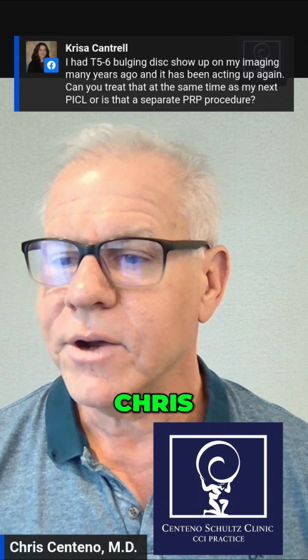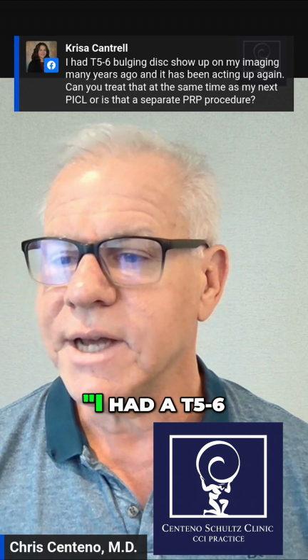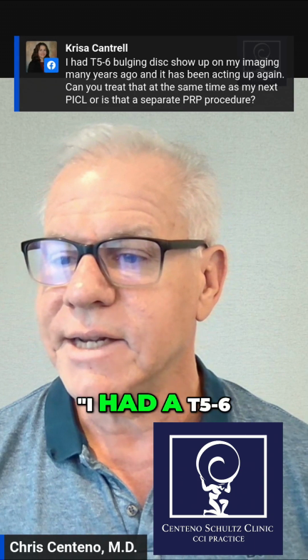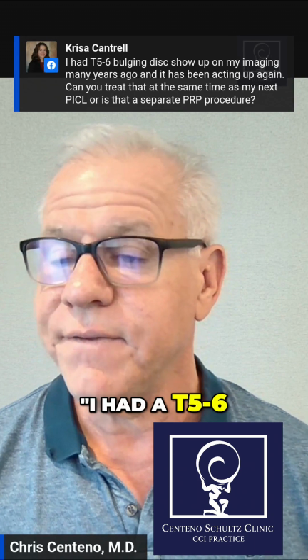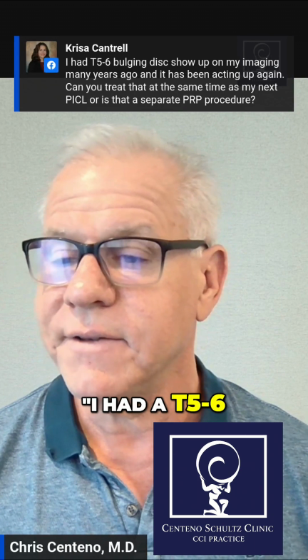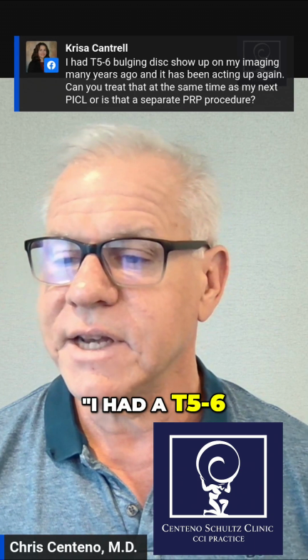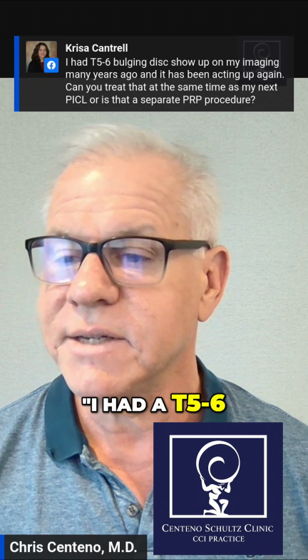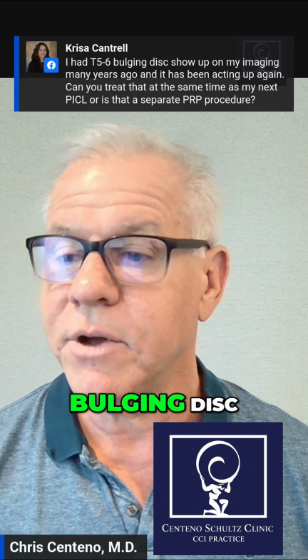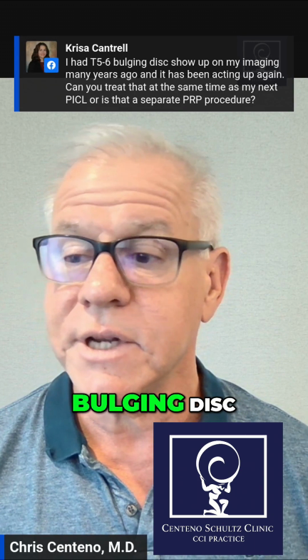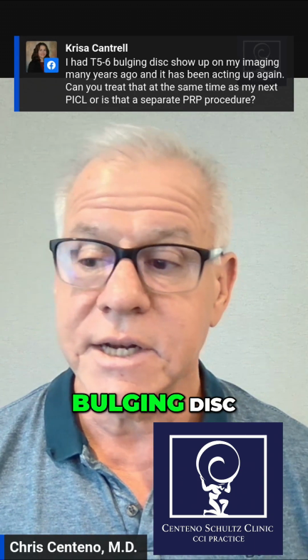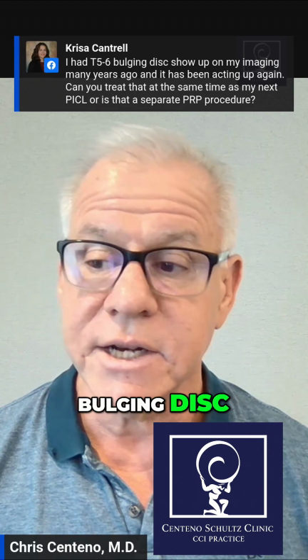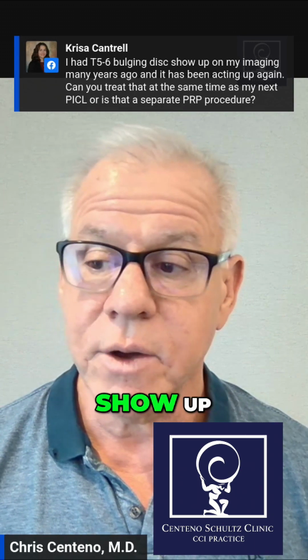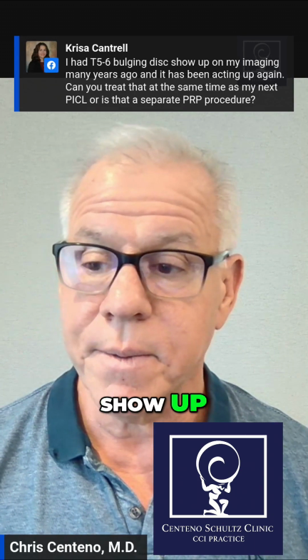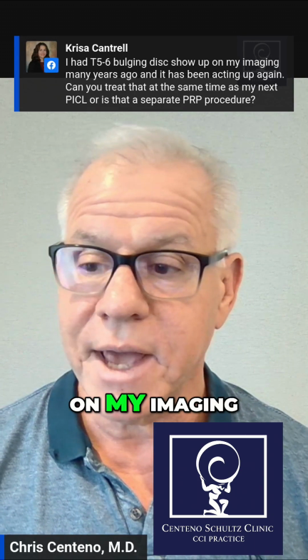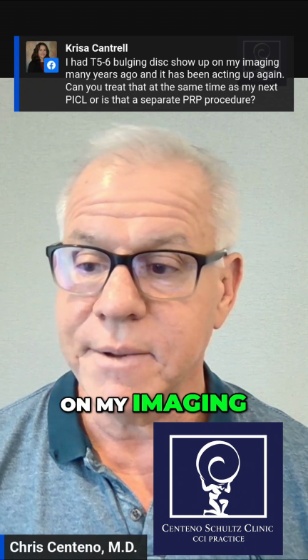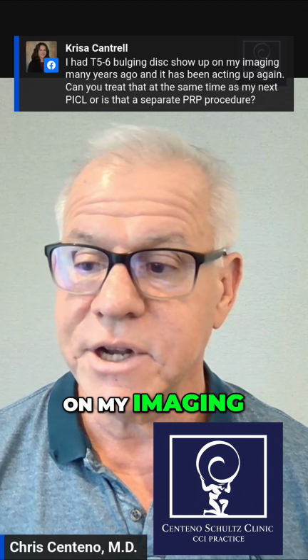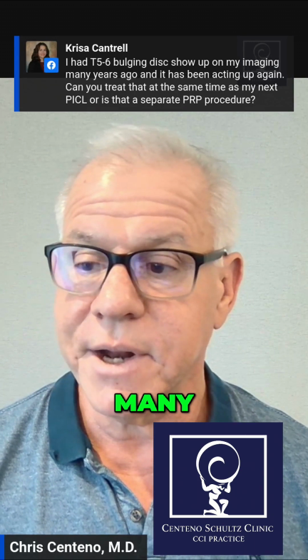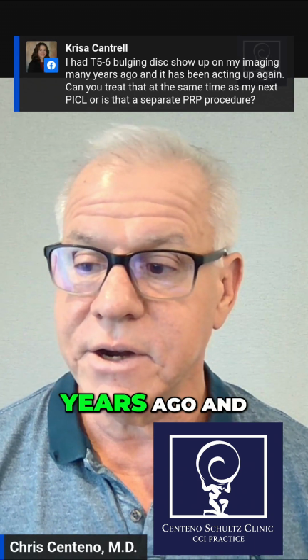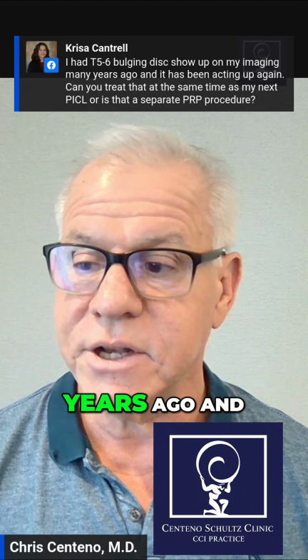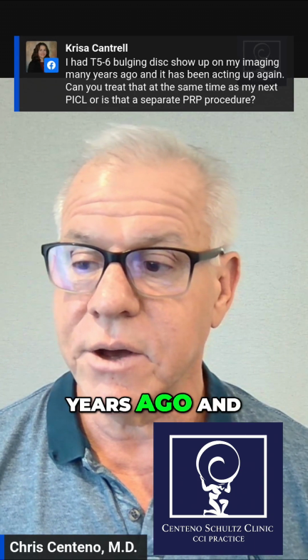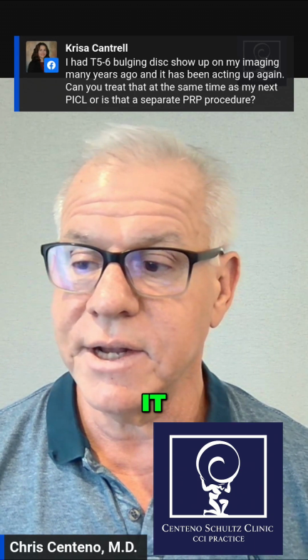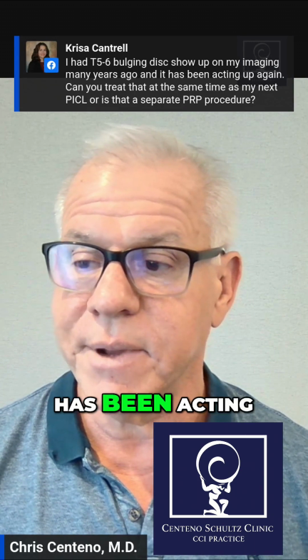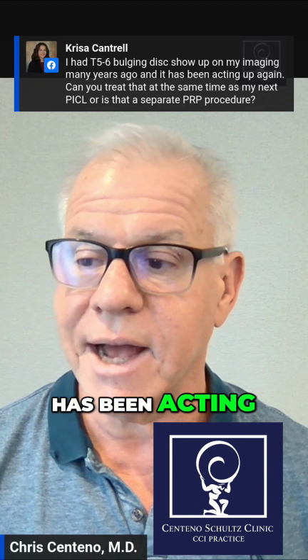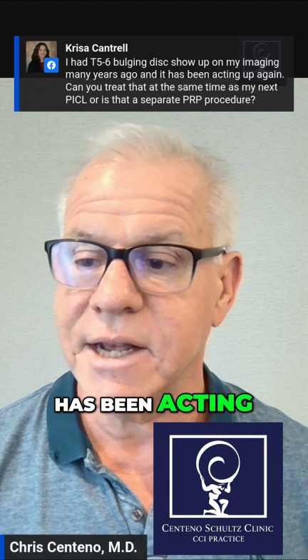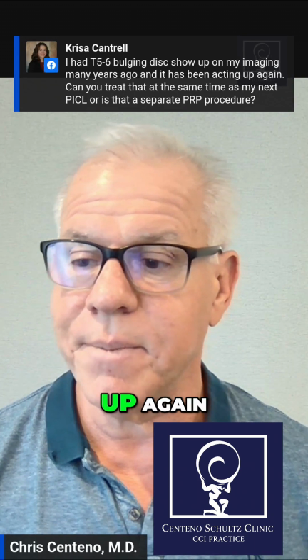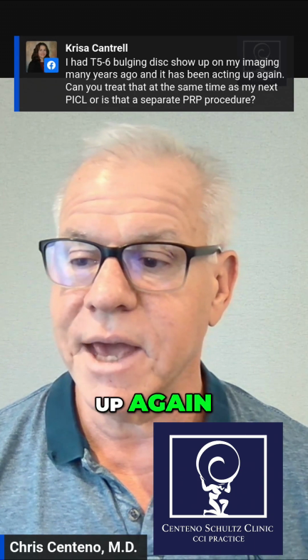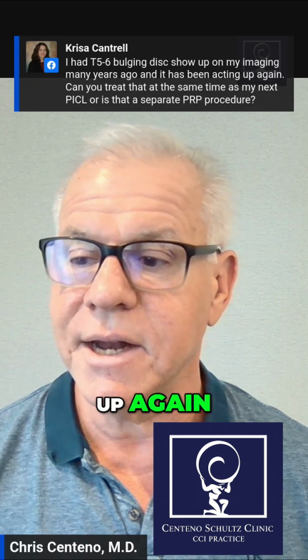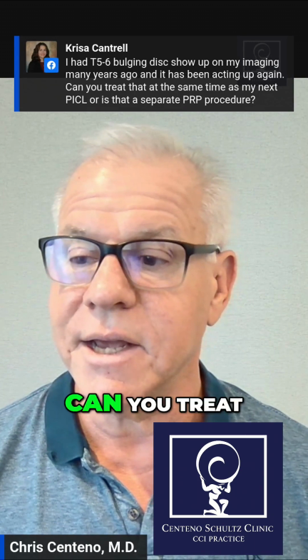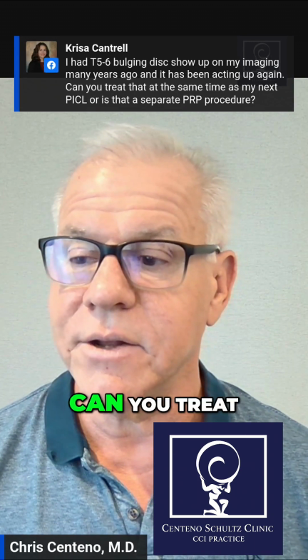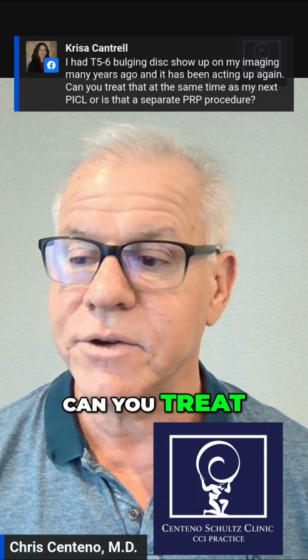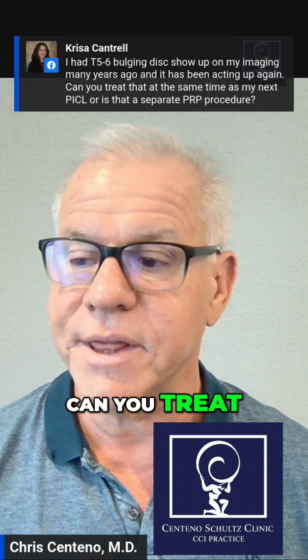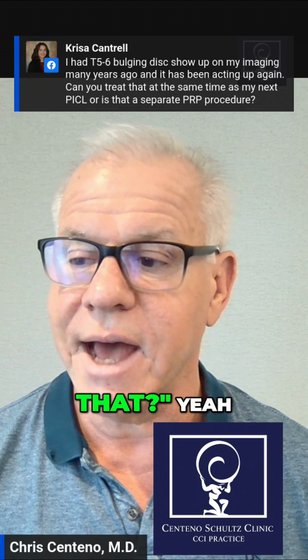Chris, I had a T5-6 bulging disc show up on my imaging many years ago and it has been acting up again. Can you treat that?